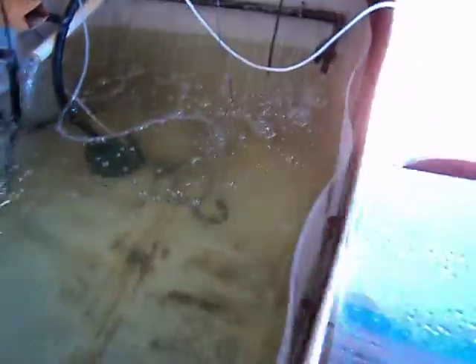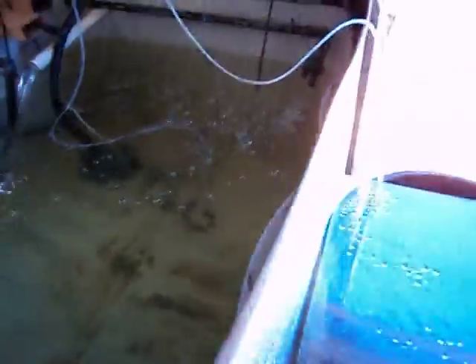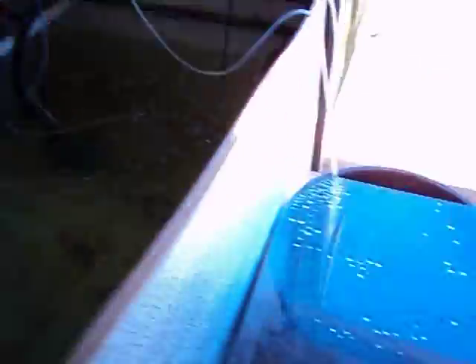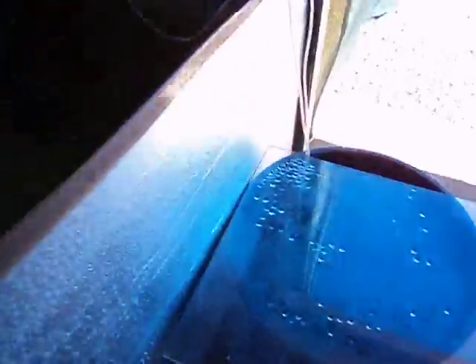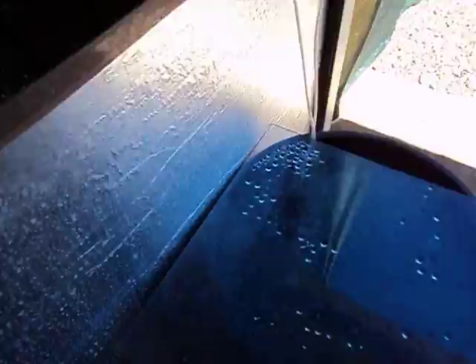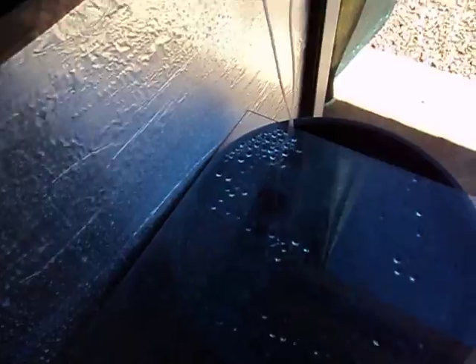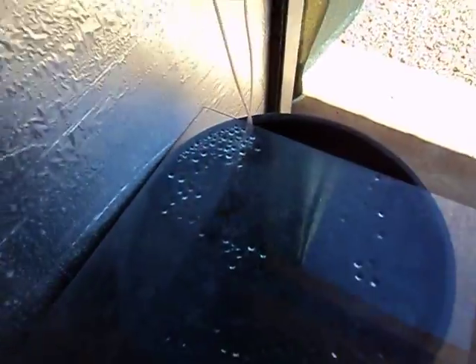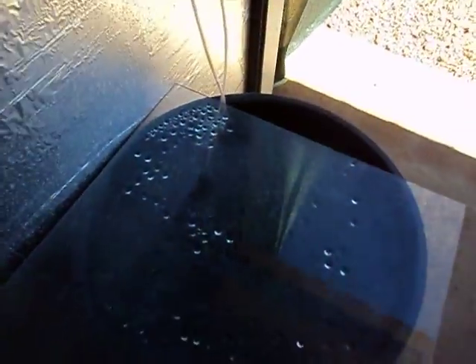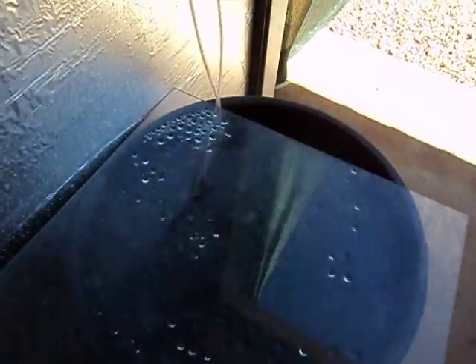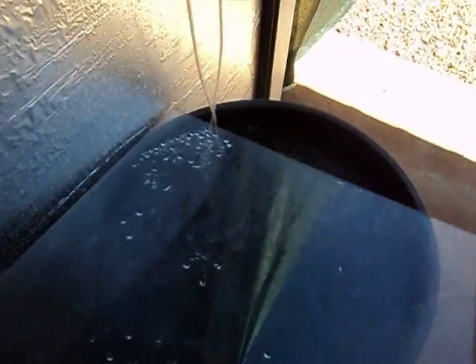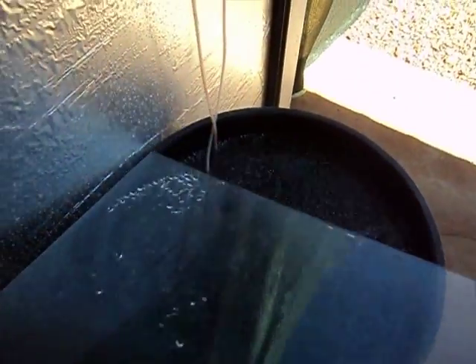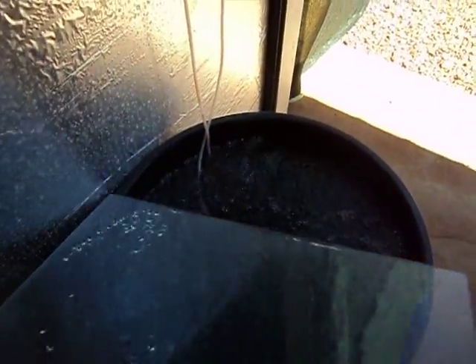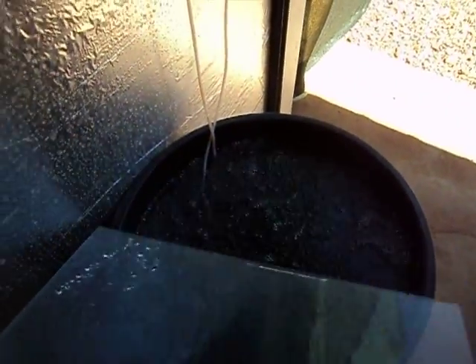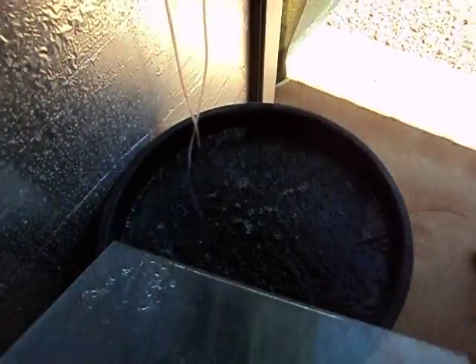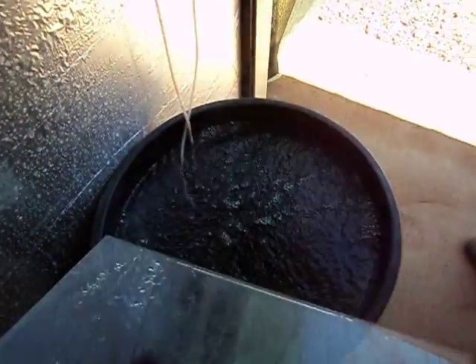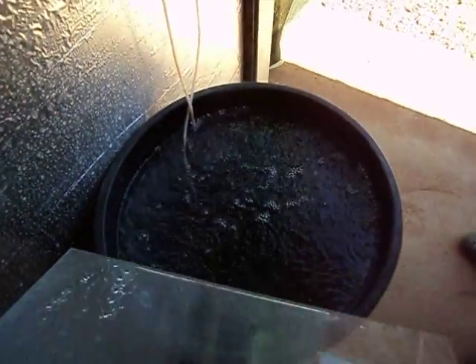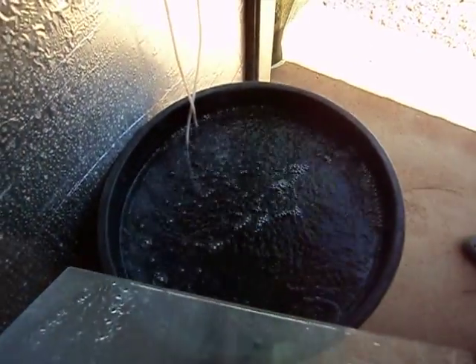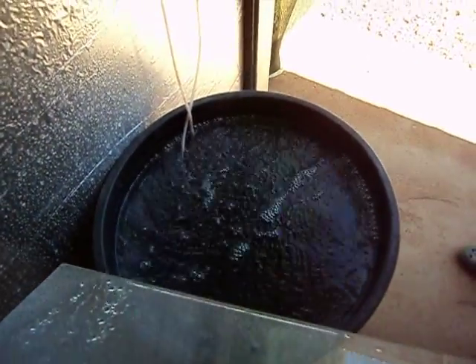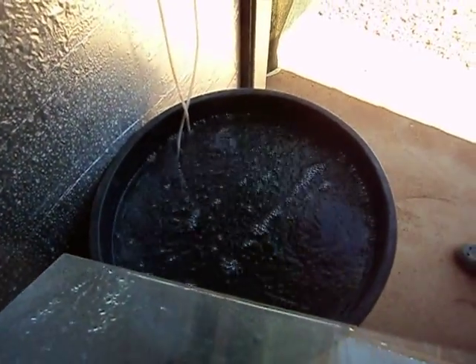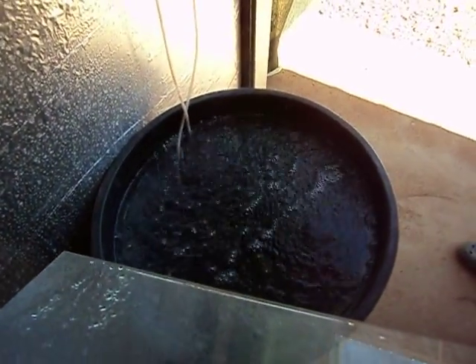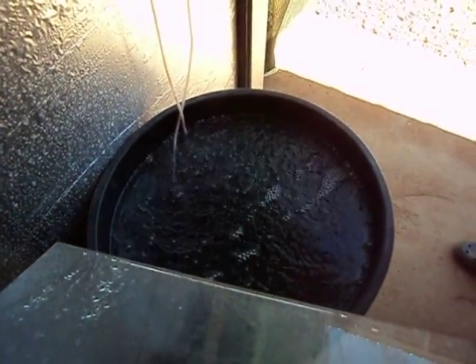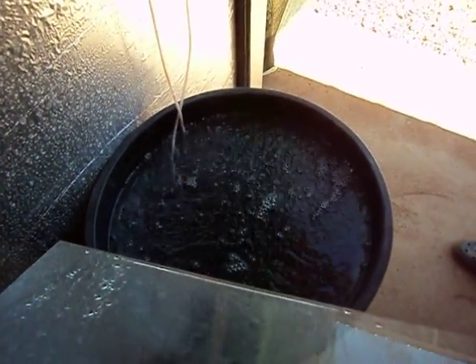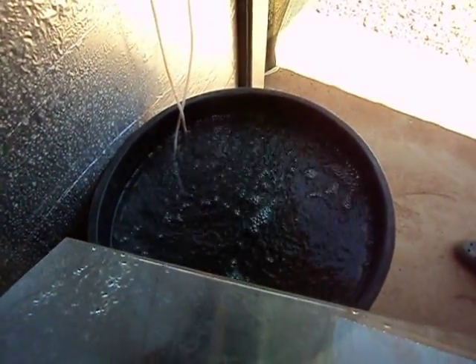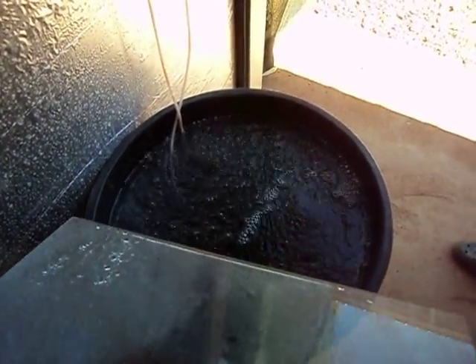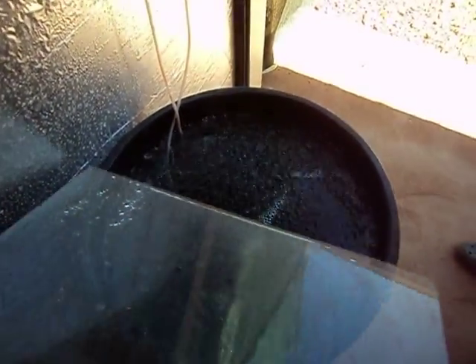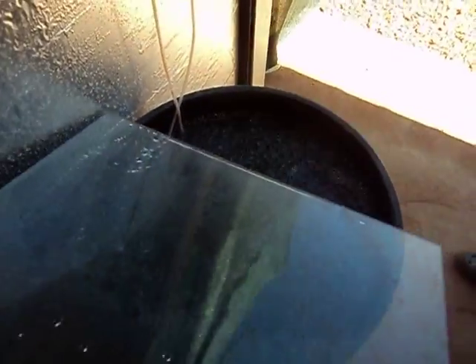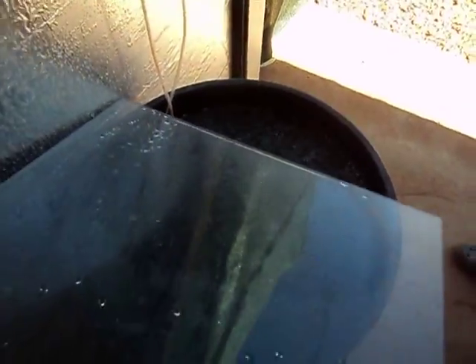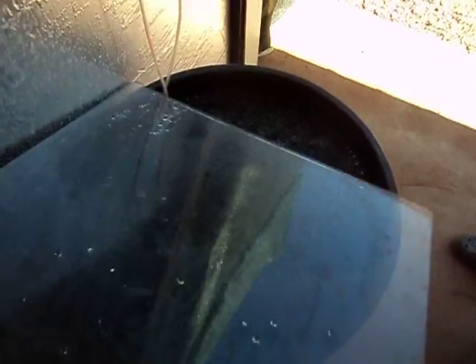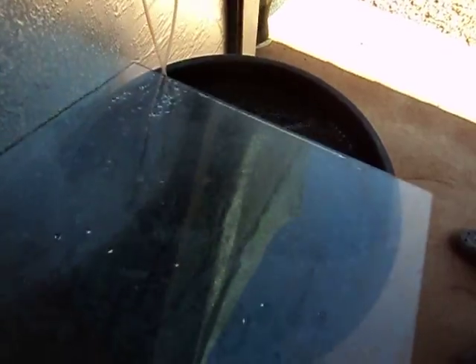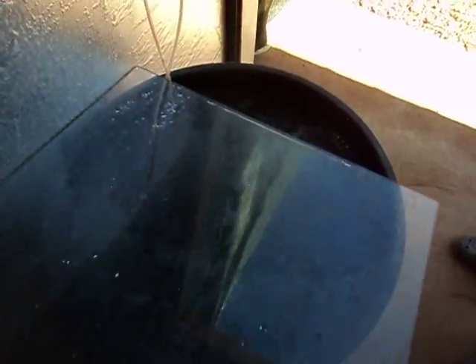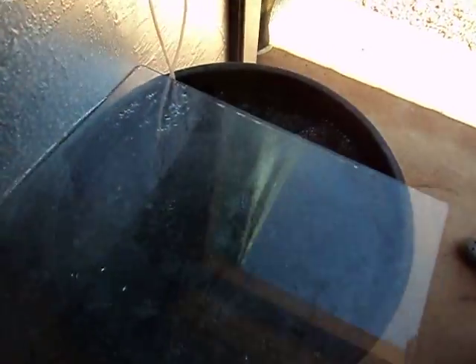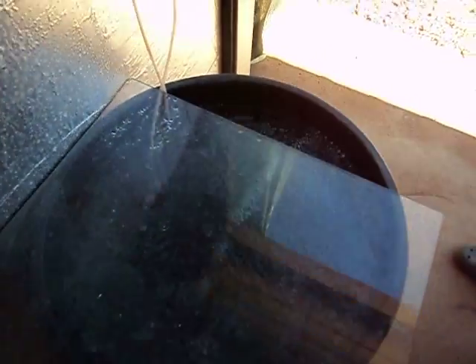In this bucket here we're boiling off chlorine, so this will be the next lot of water we use to replace water in the tank.